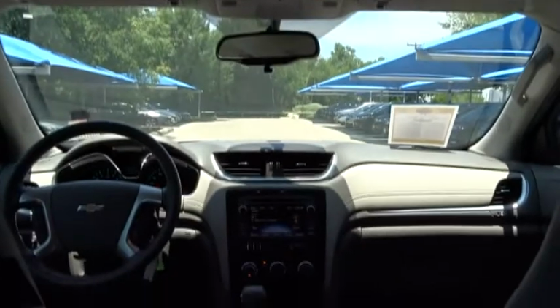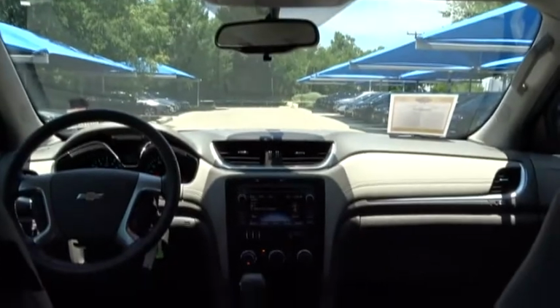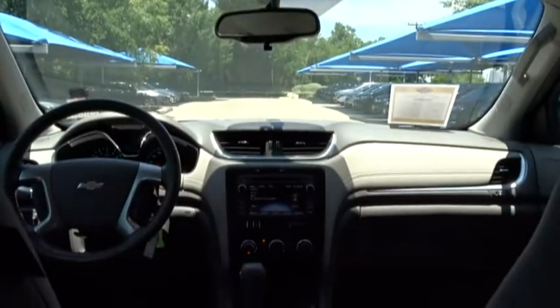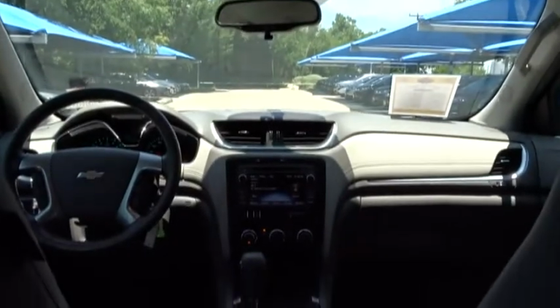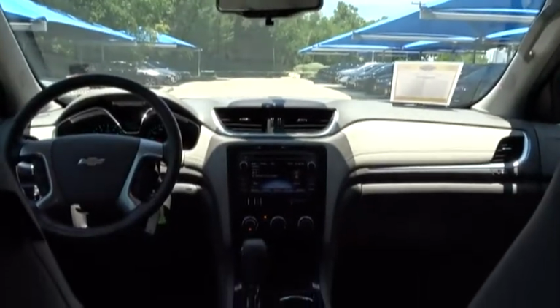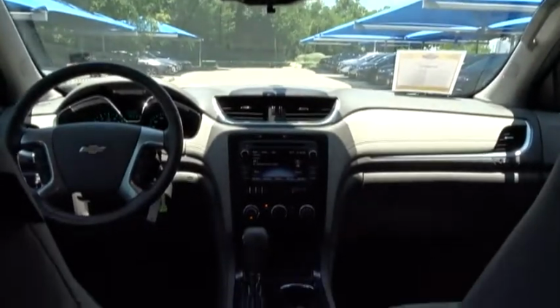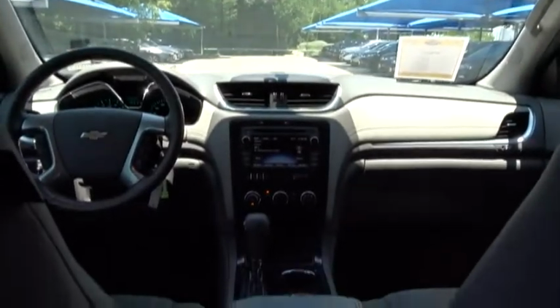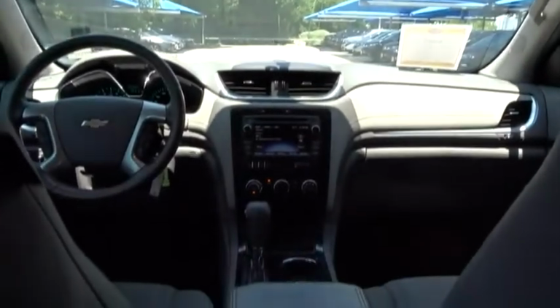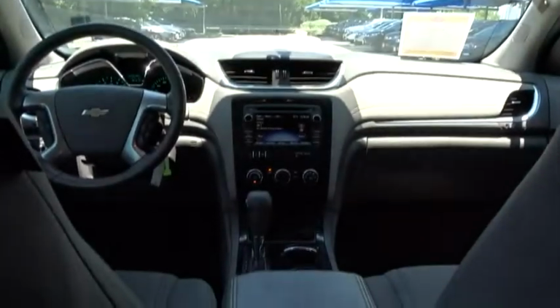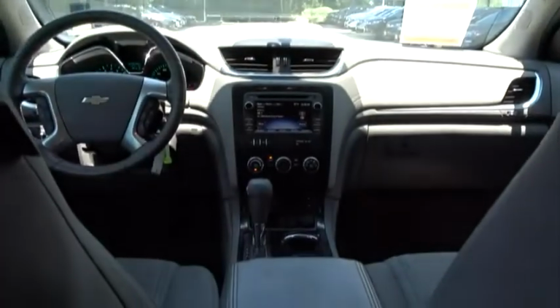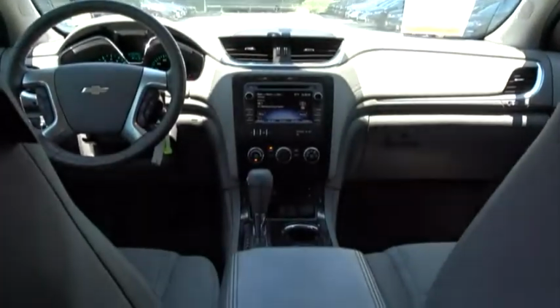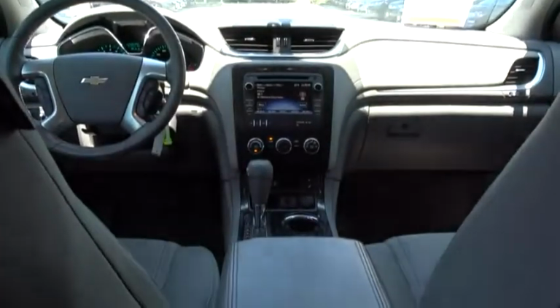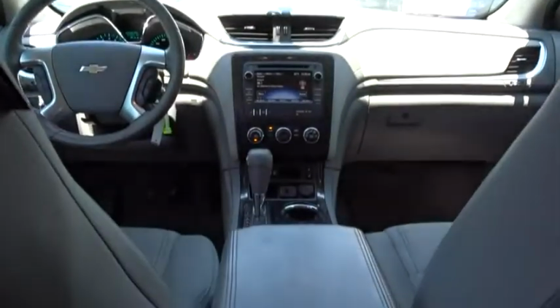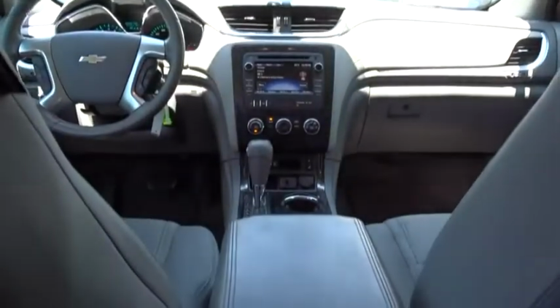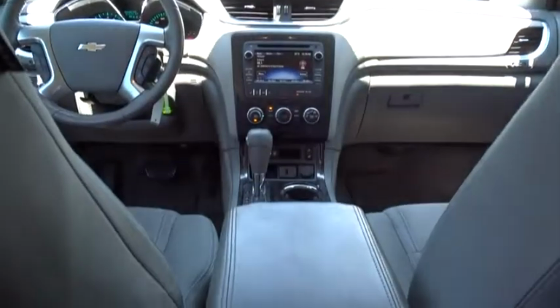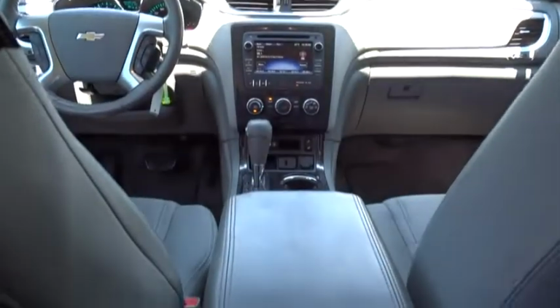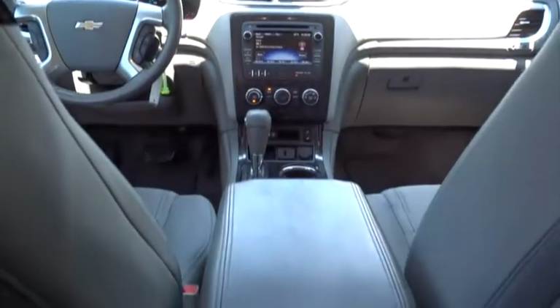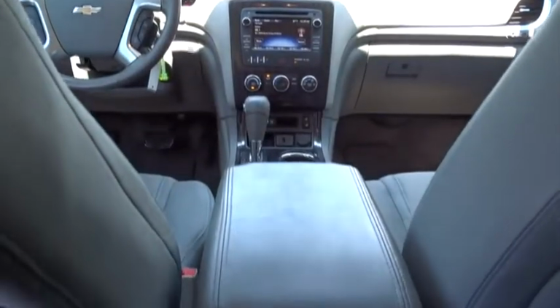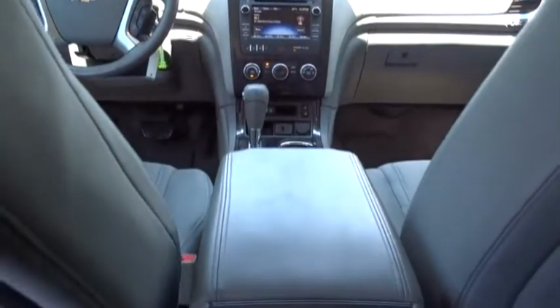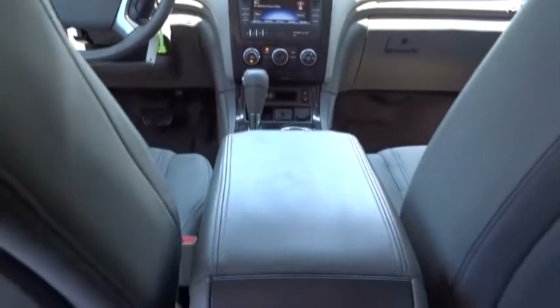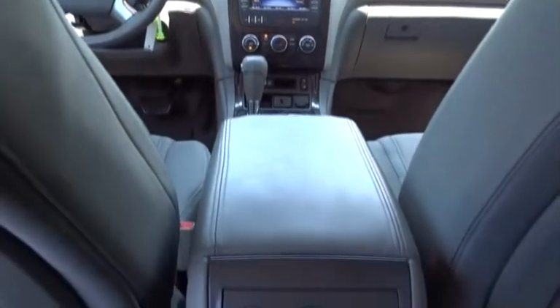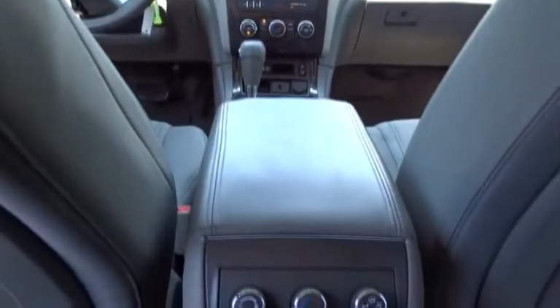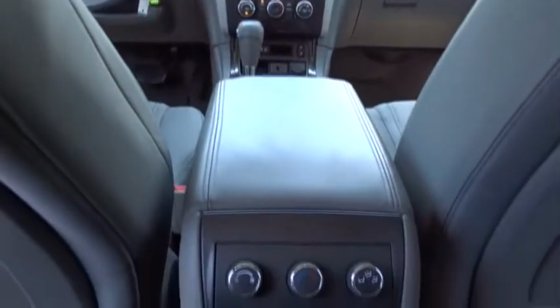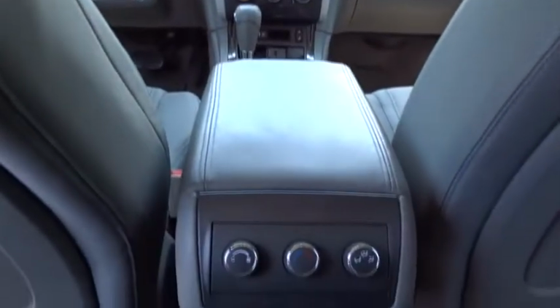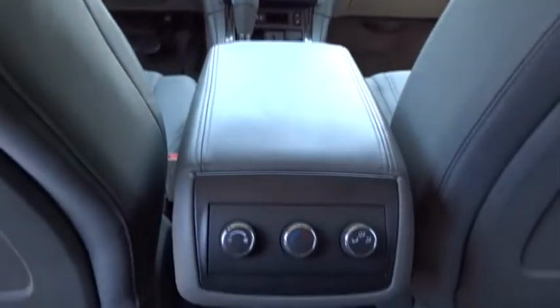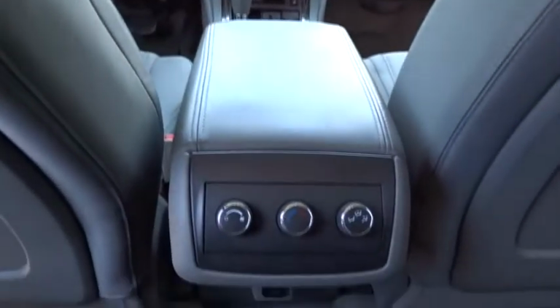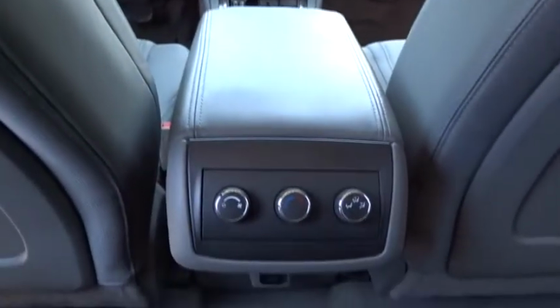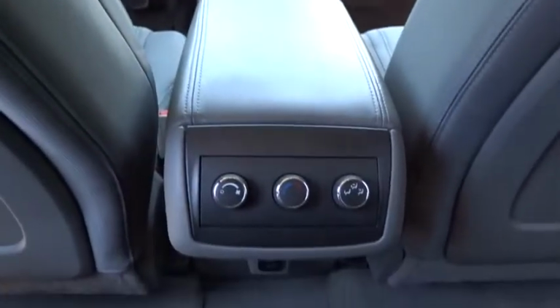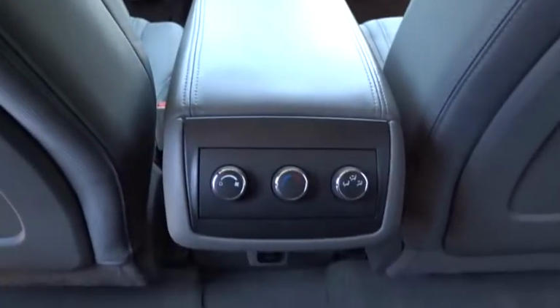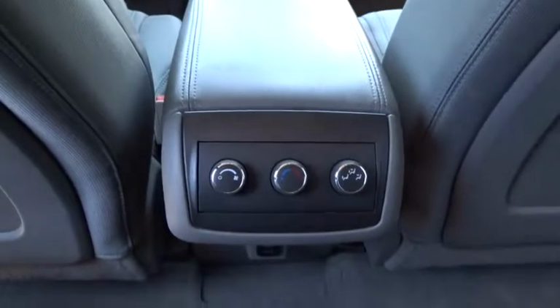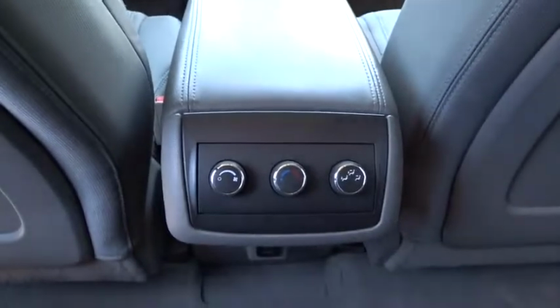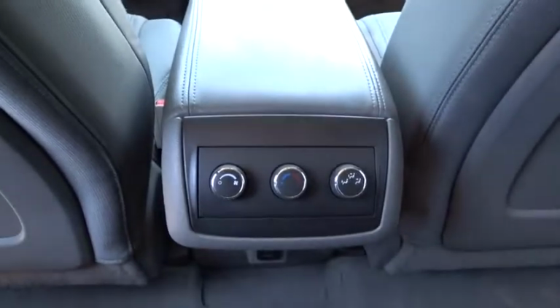Cruise control, aluminum wheels, floor mats, AM FM stereo radio, front wheel drive.